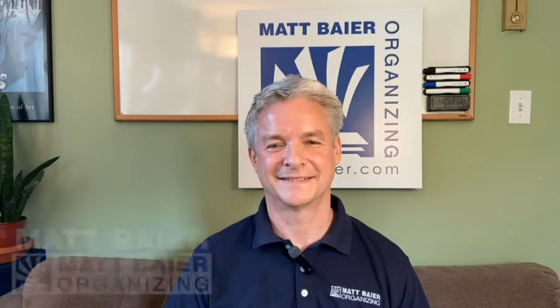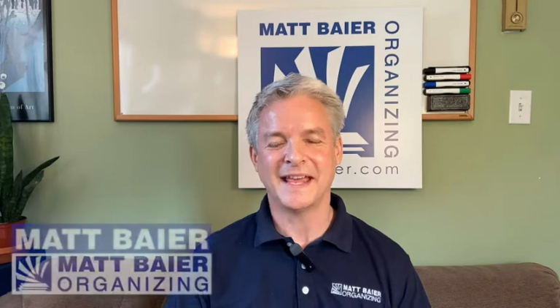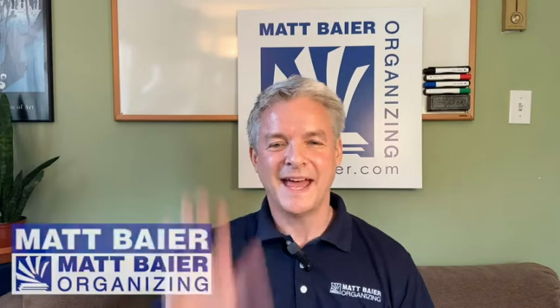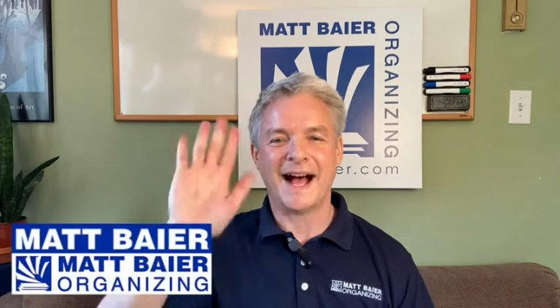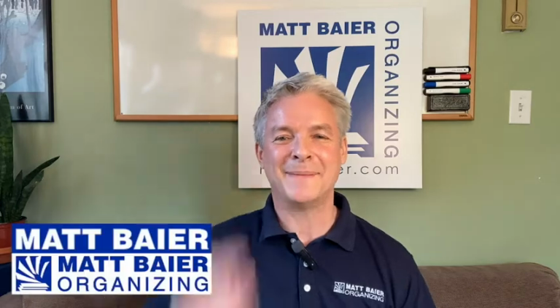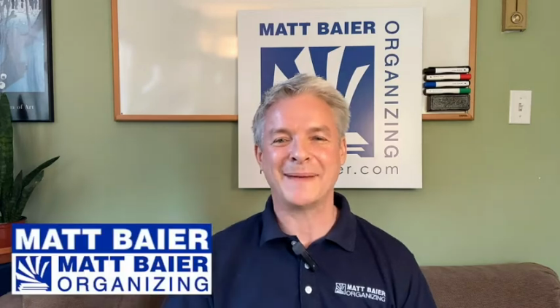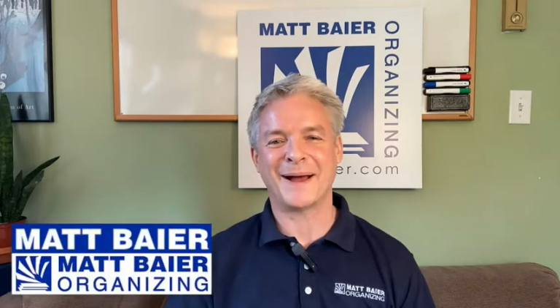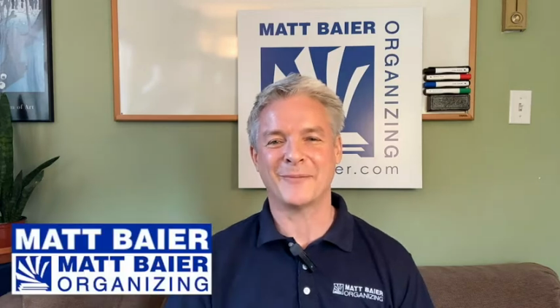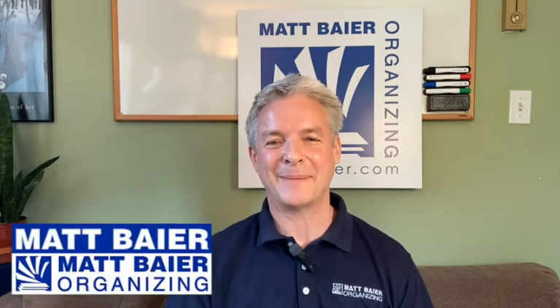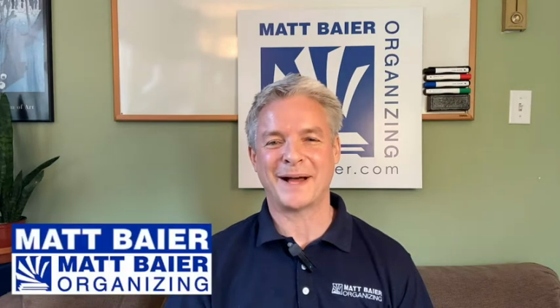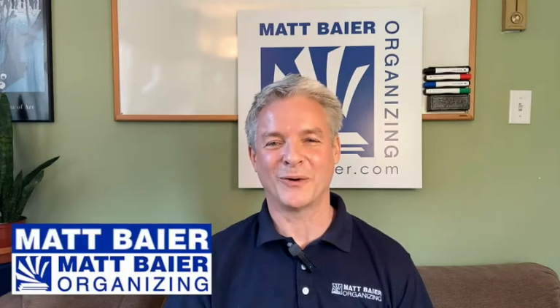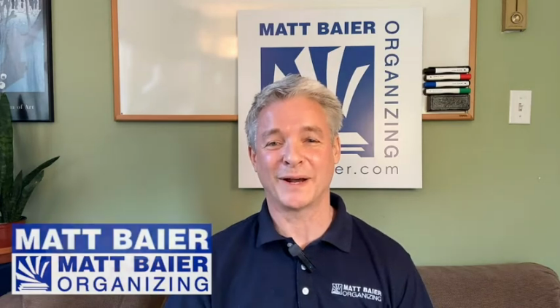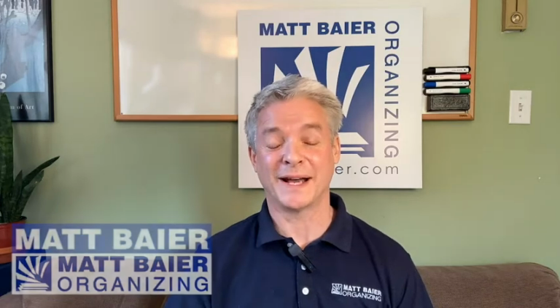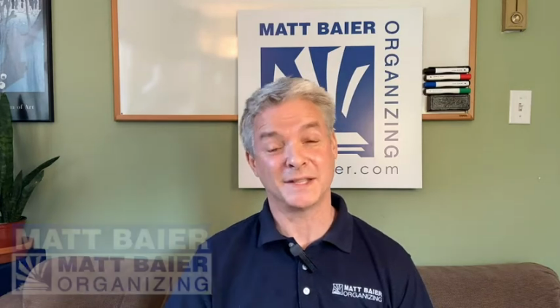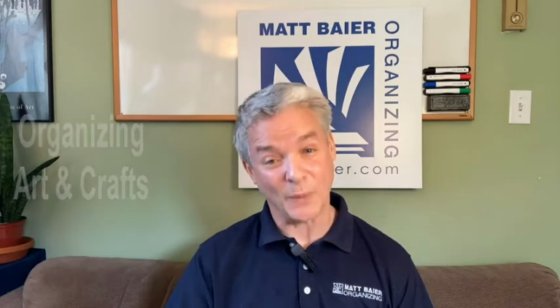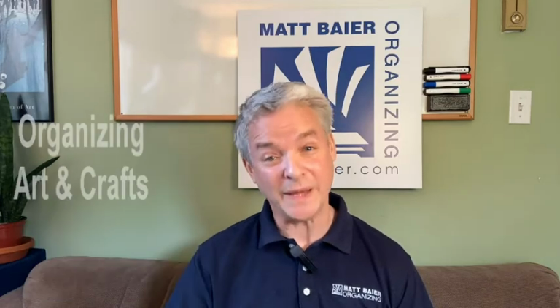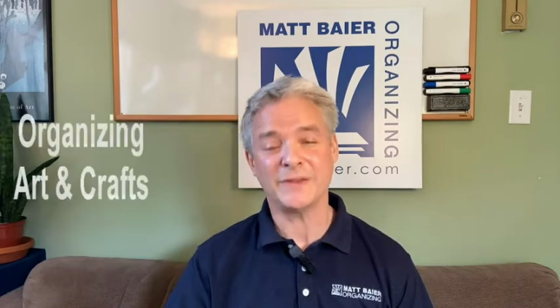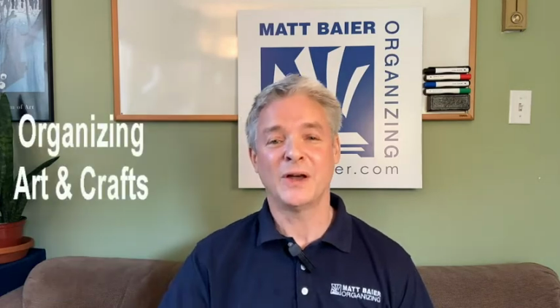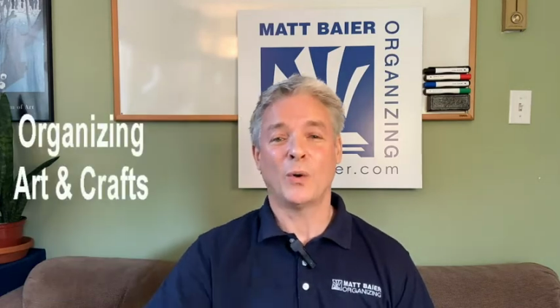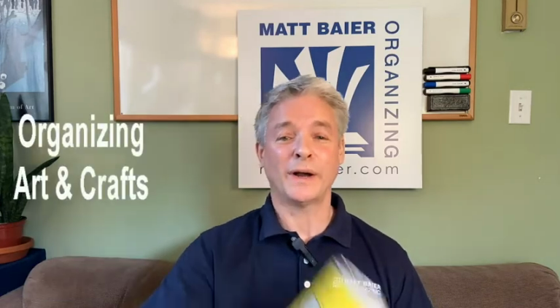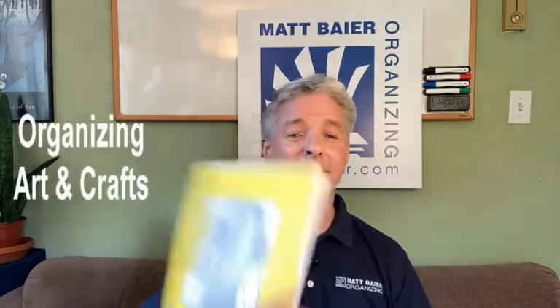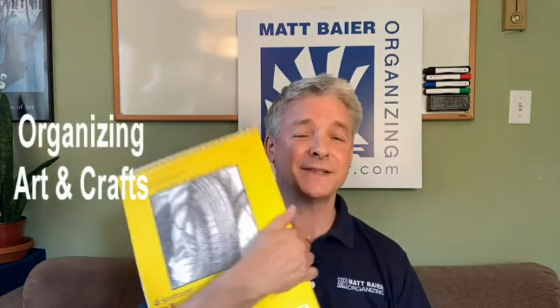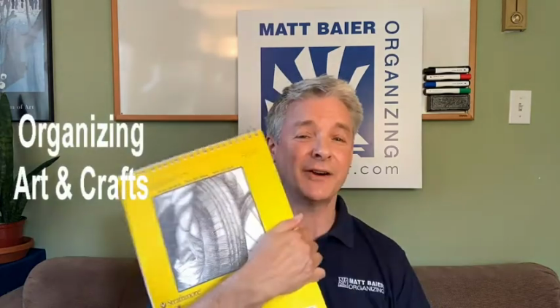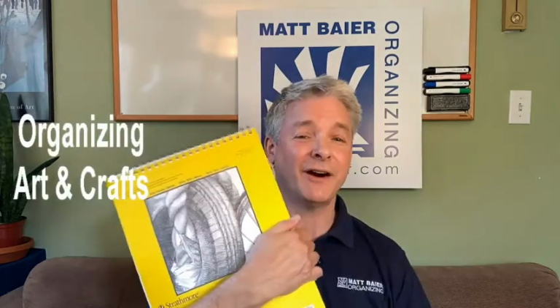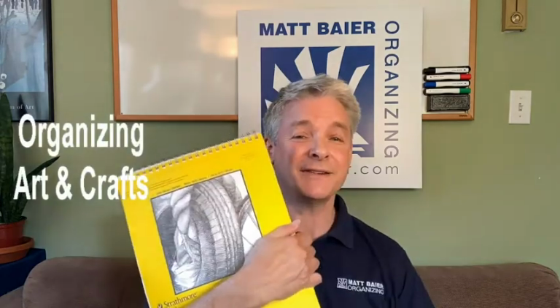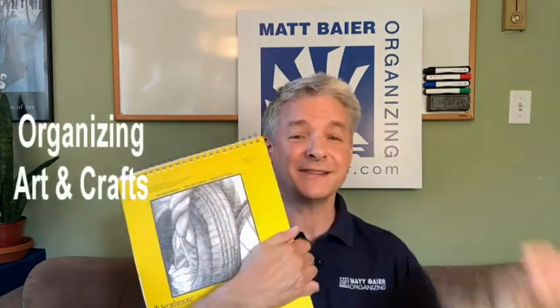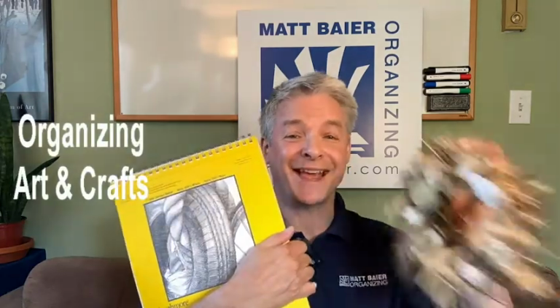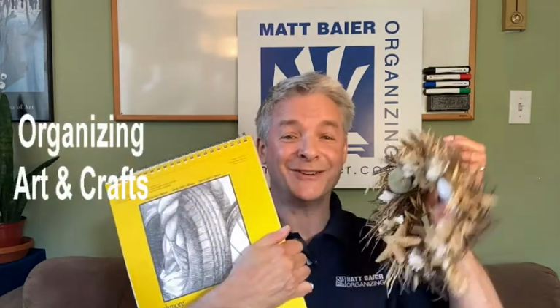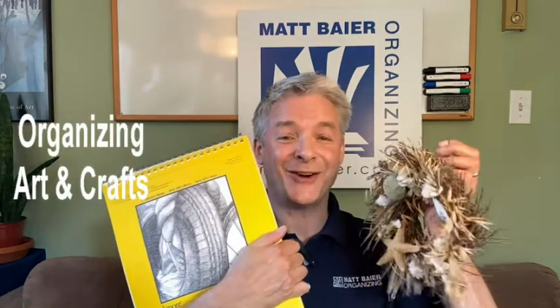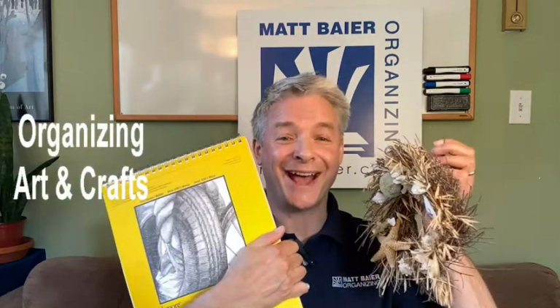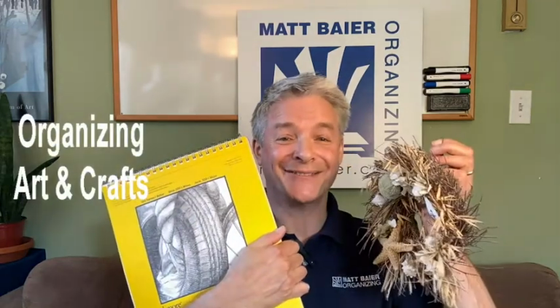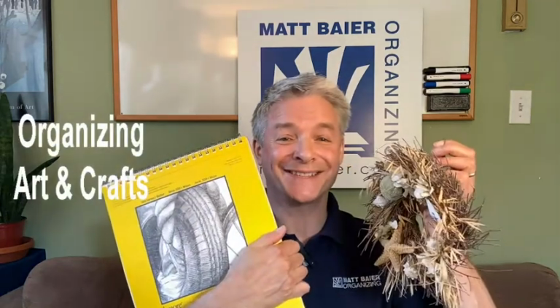Hi, I'm Matt Beyer of Matt Beyer Organizing with Organizing Your Arts and Crafts.